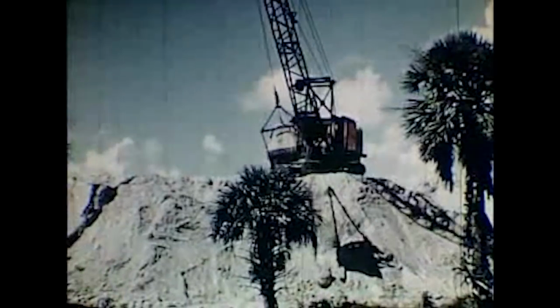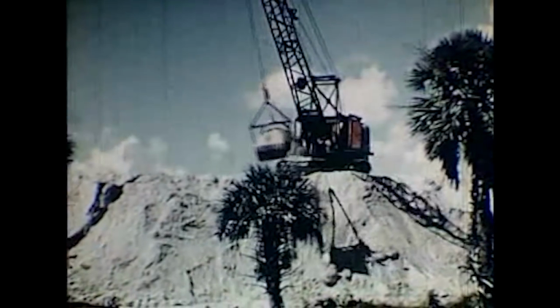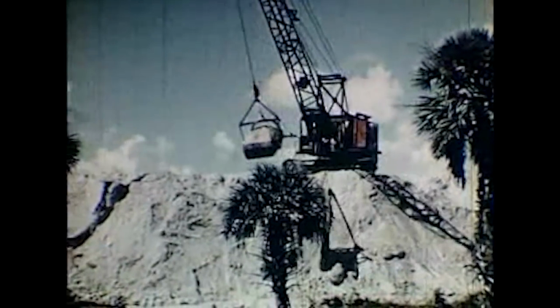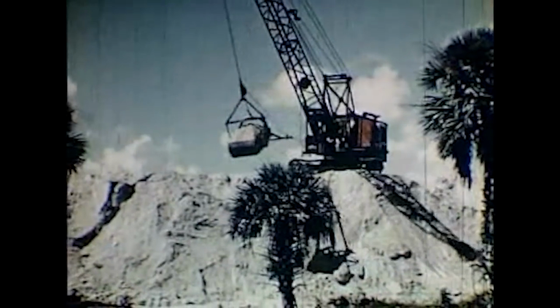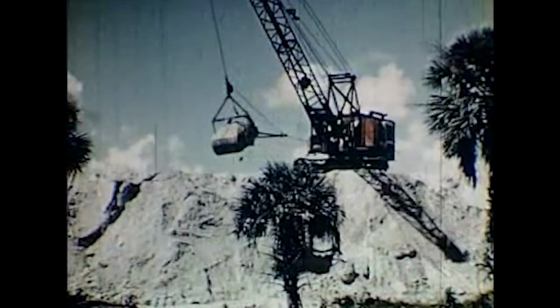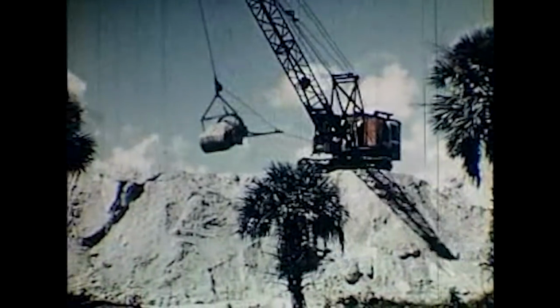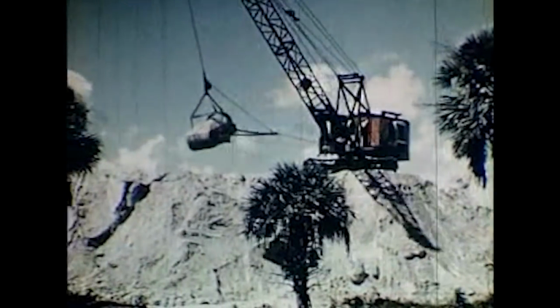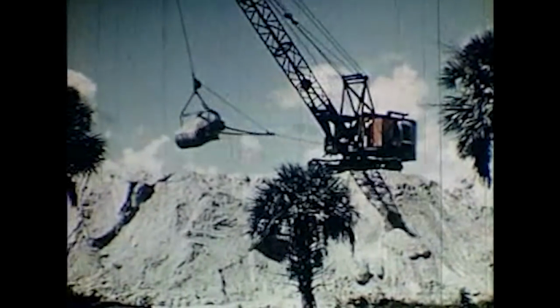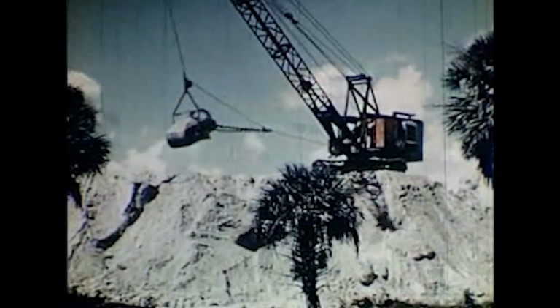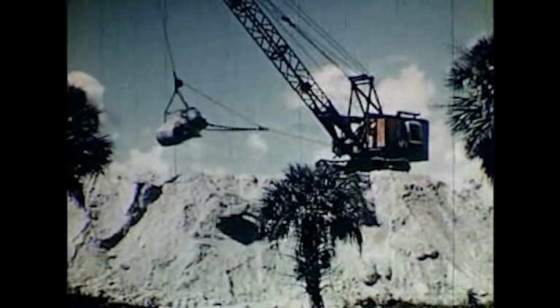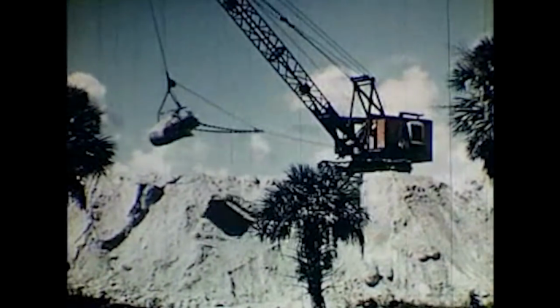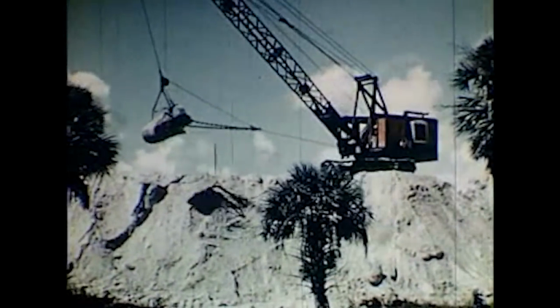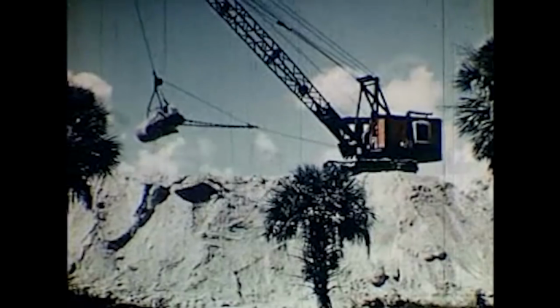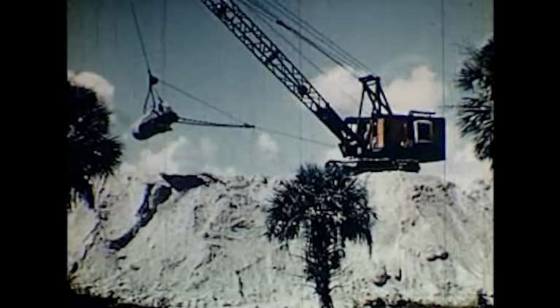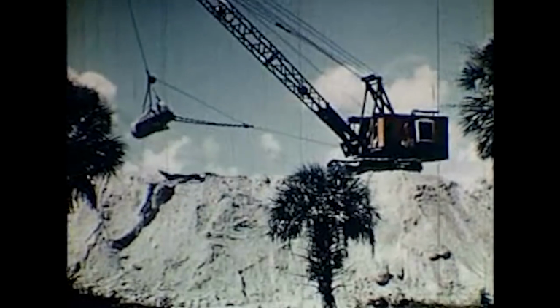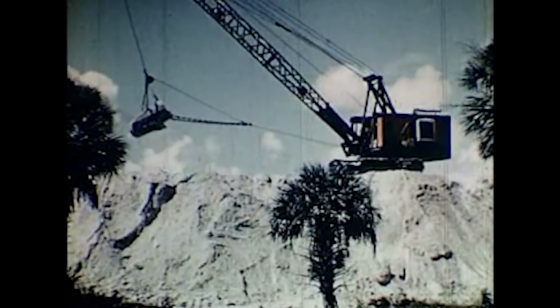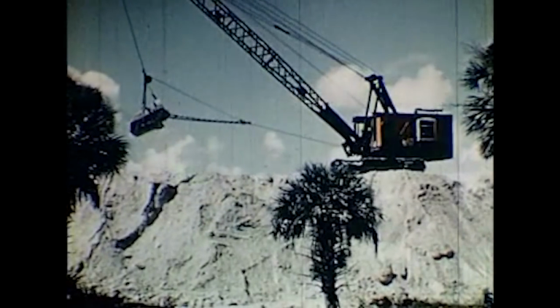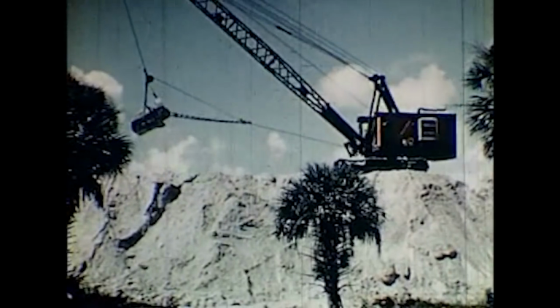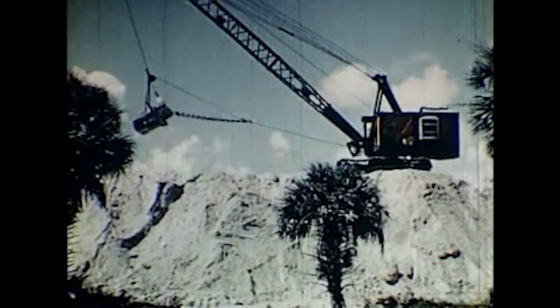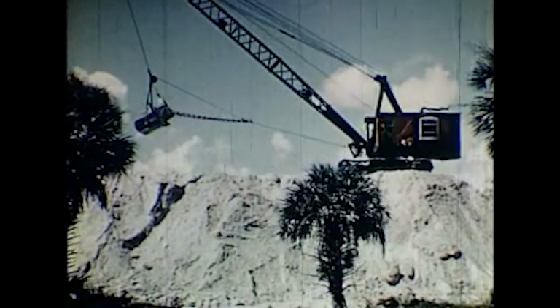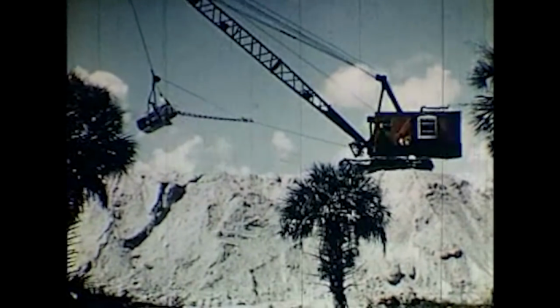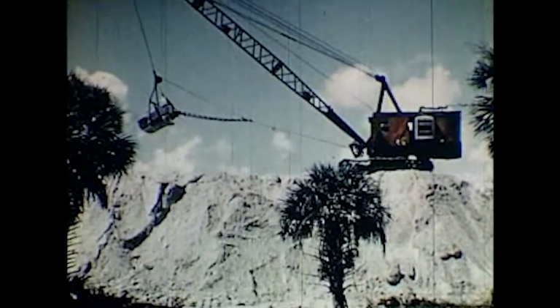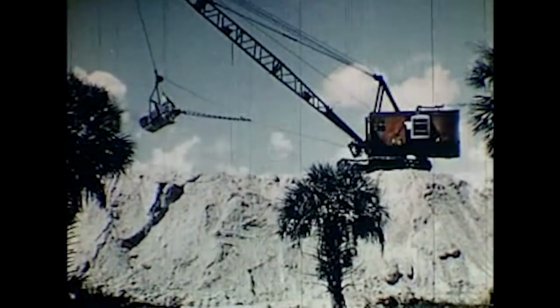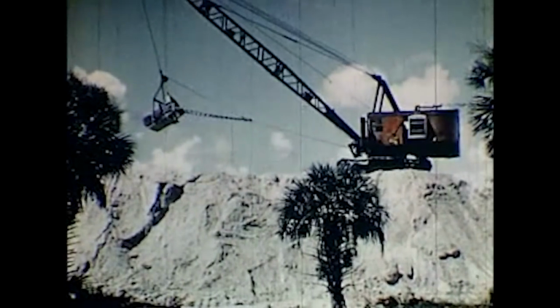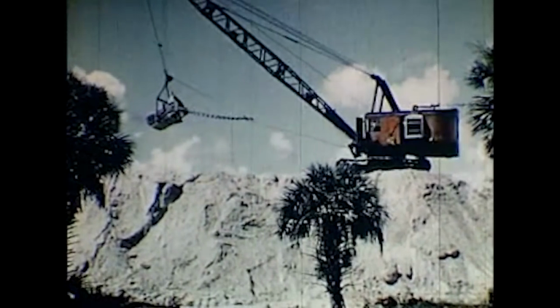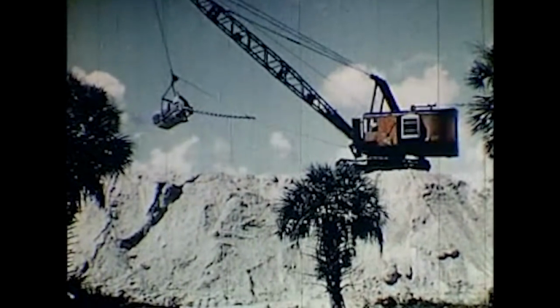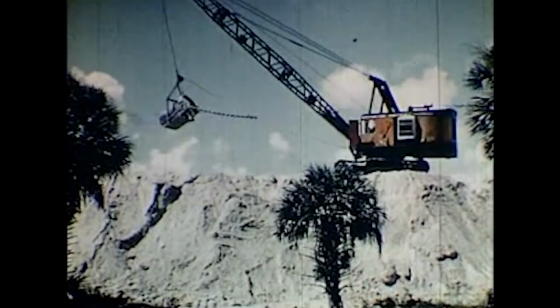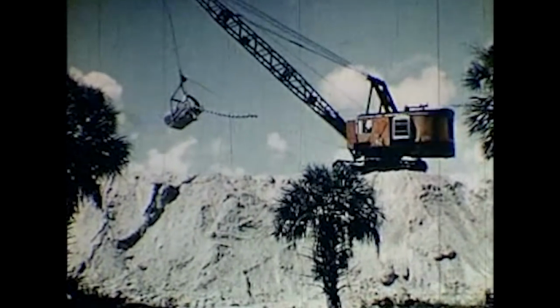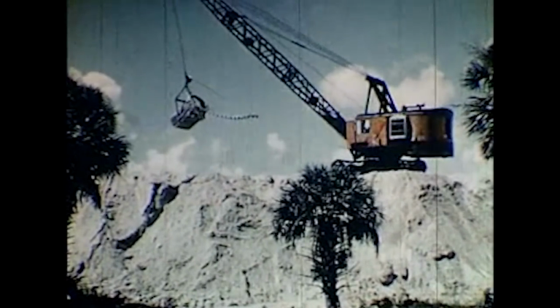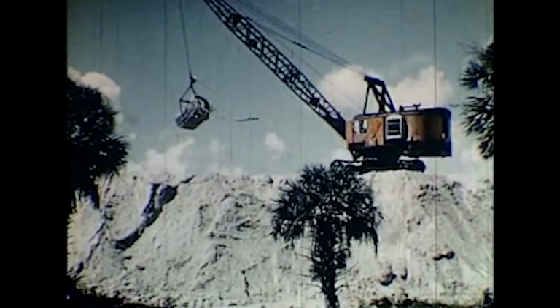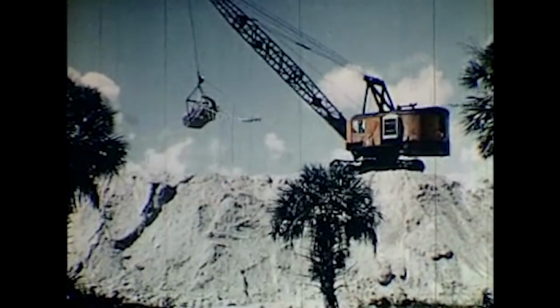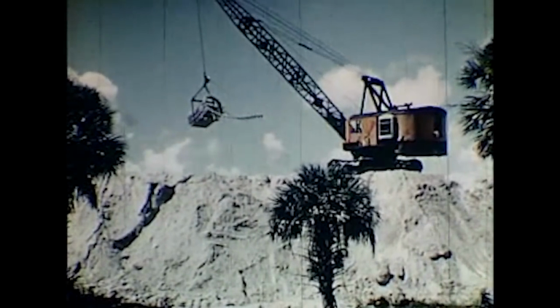No time was lost. The first job that was tackled was construction of levees between the Everglades and the coast.